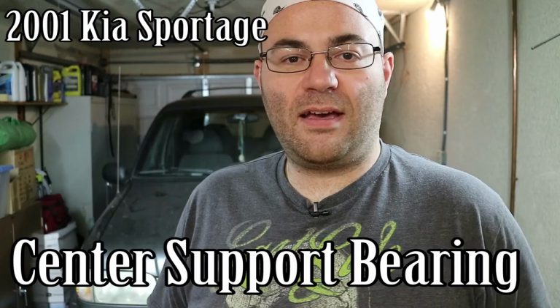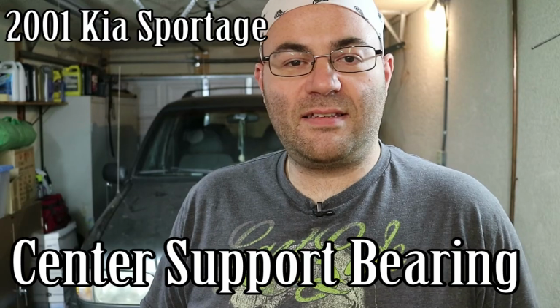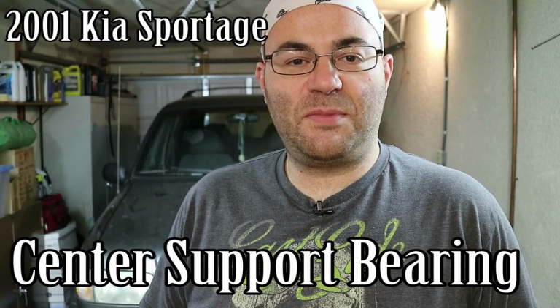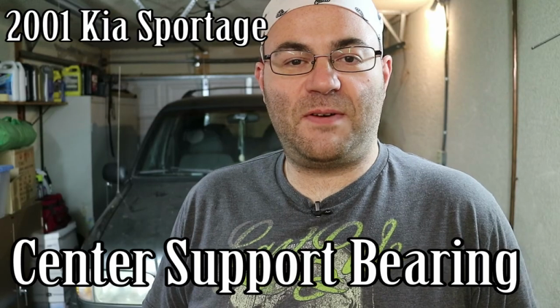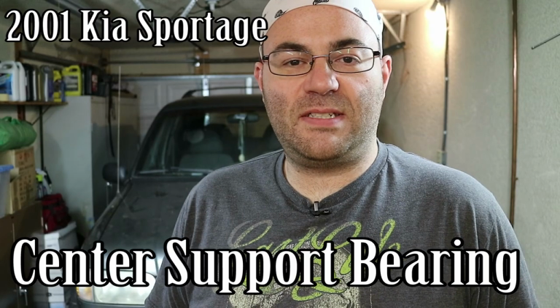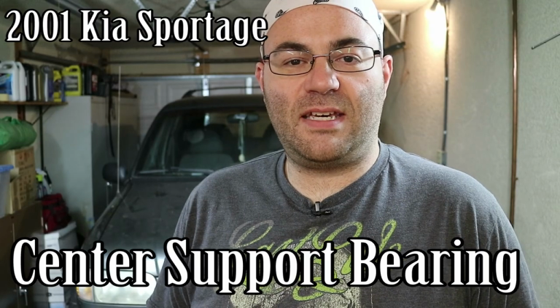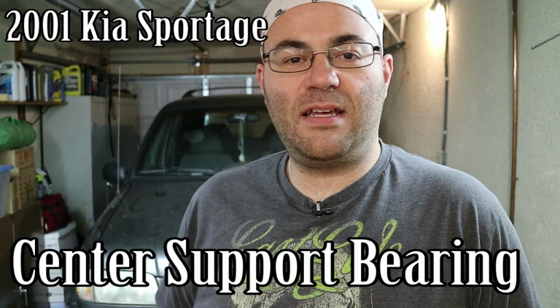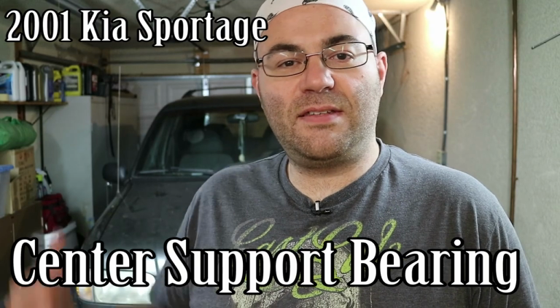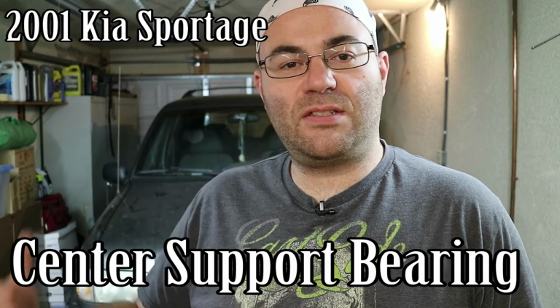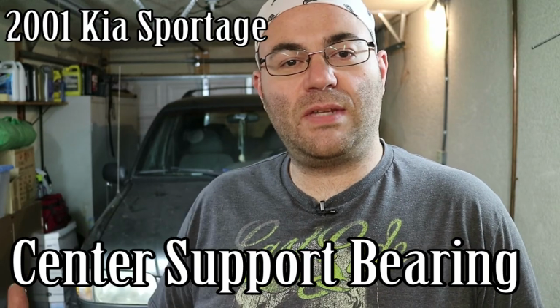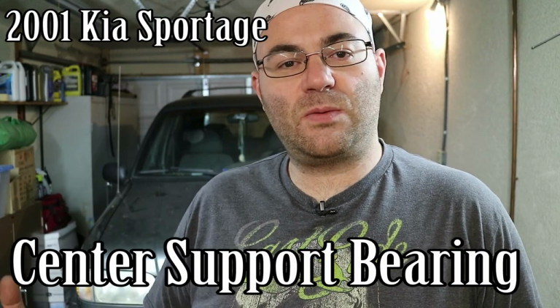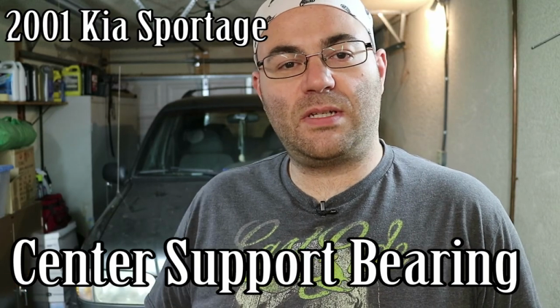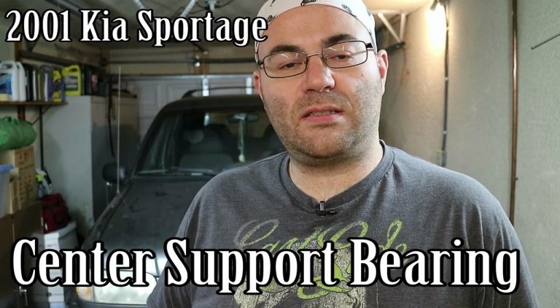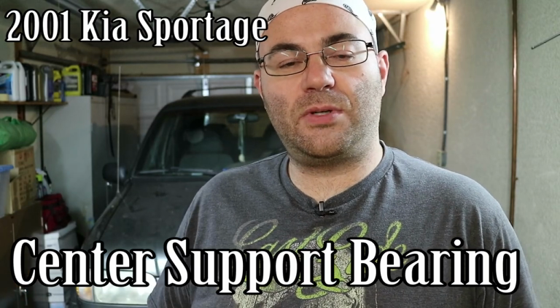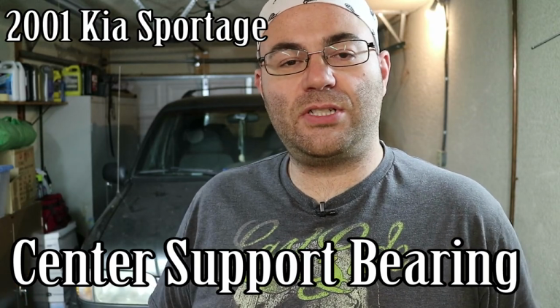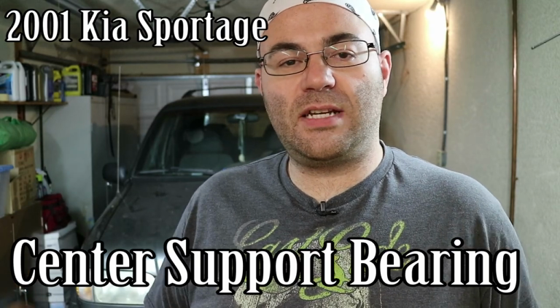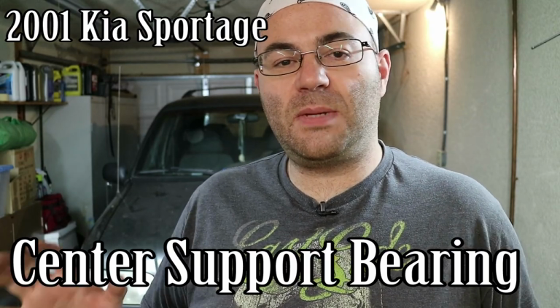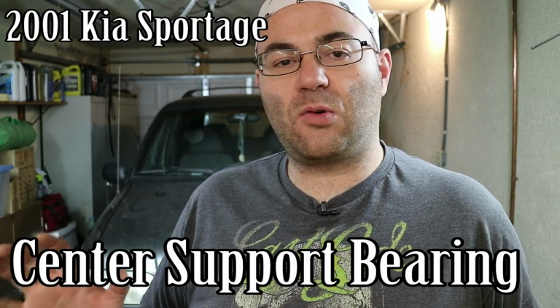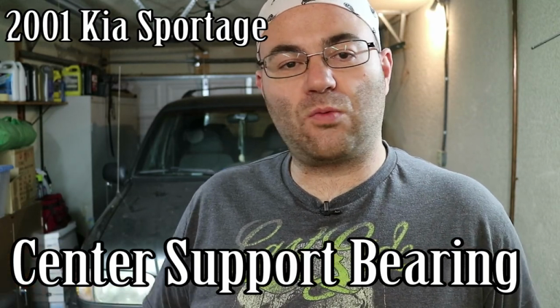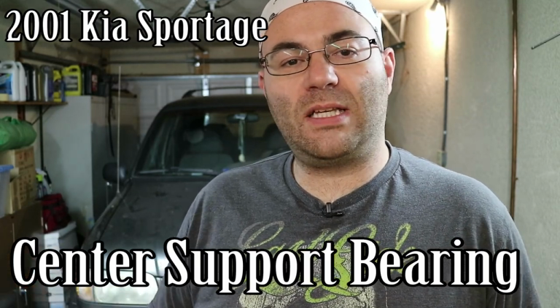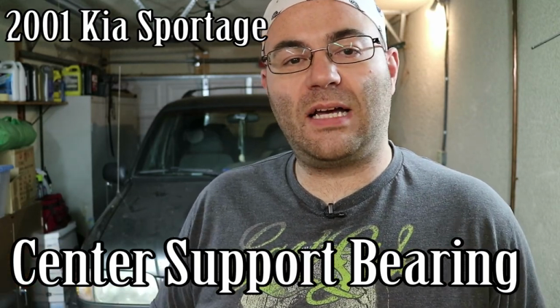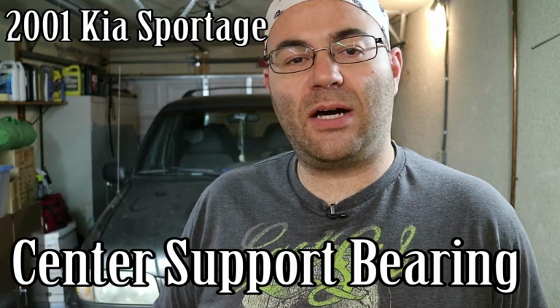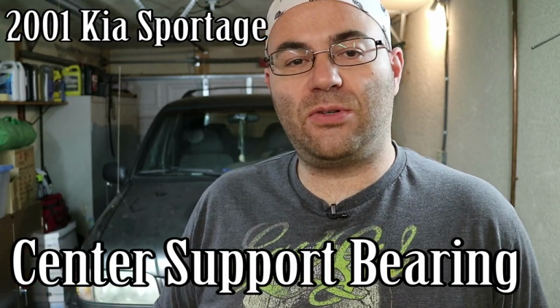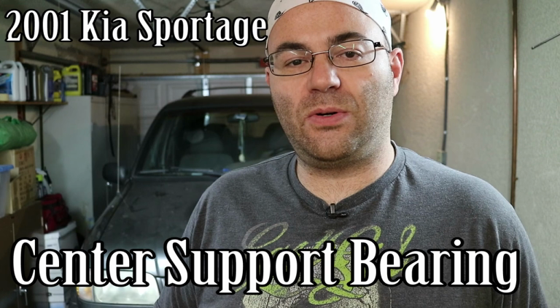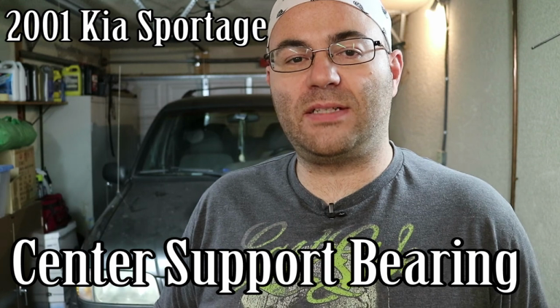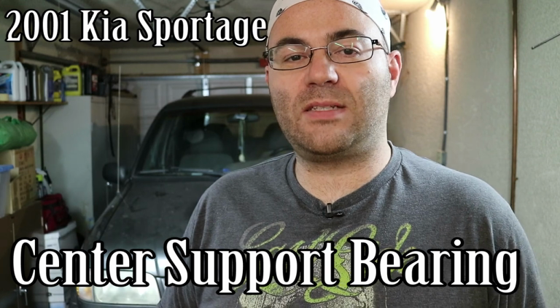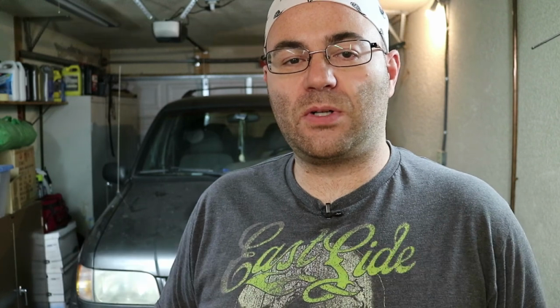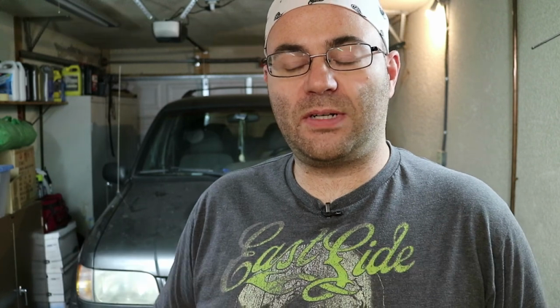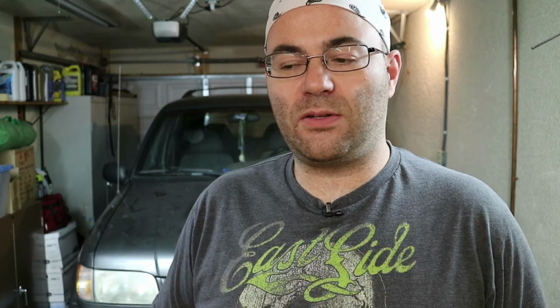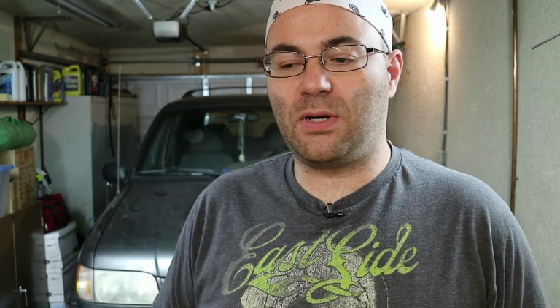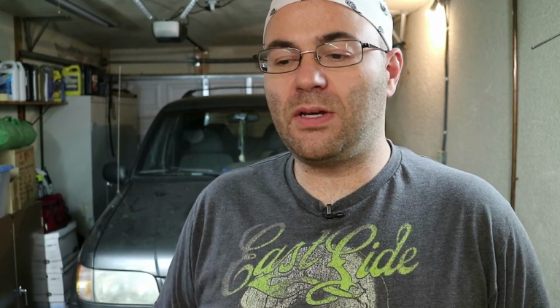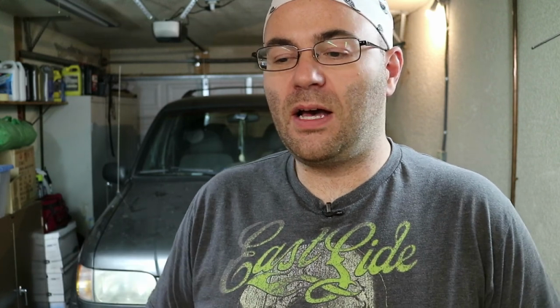Hey guys, I'm the 50s kid. This is a 2001 Kia Sportage and it's making a really loud noise as we're going down the road.